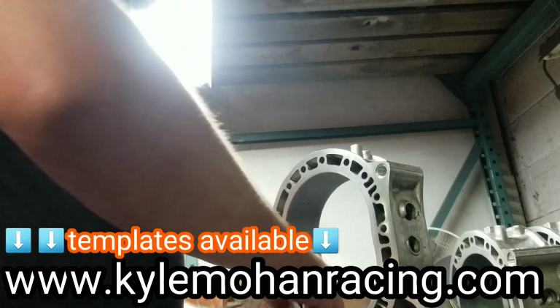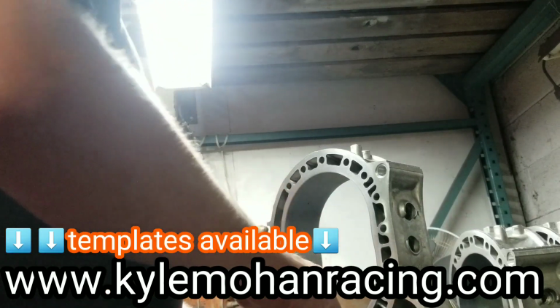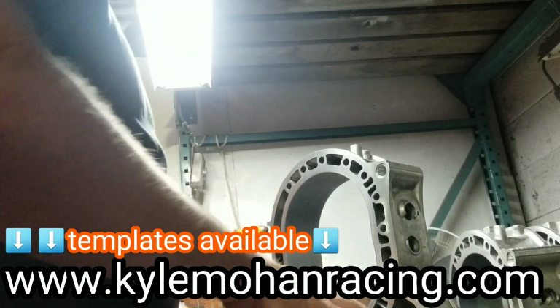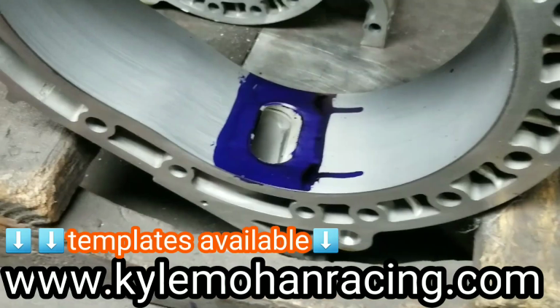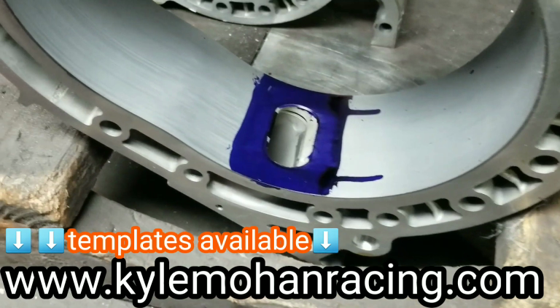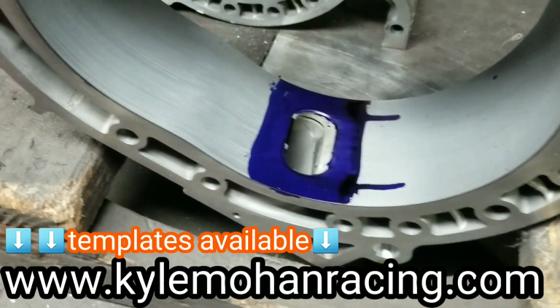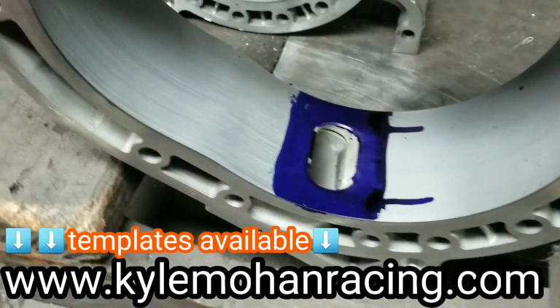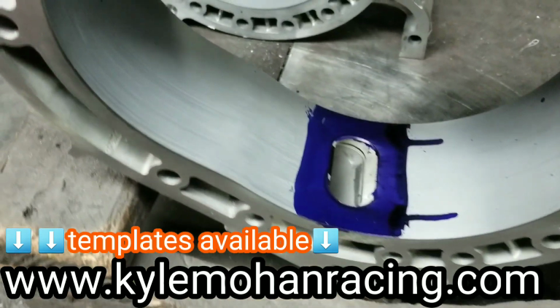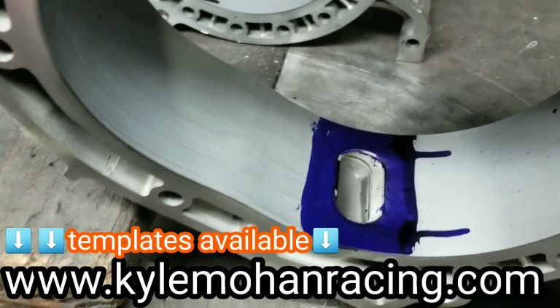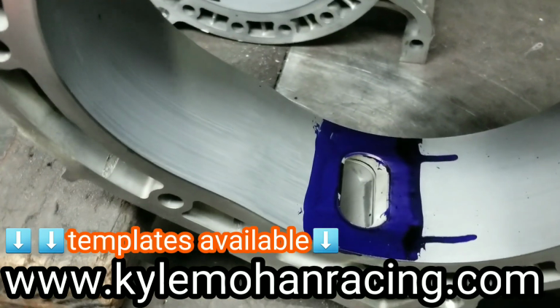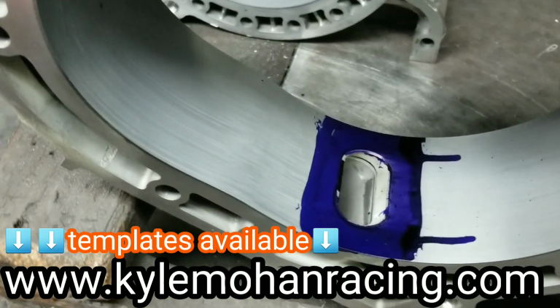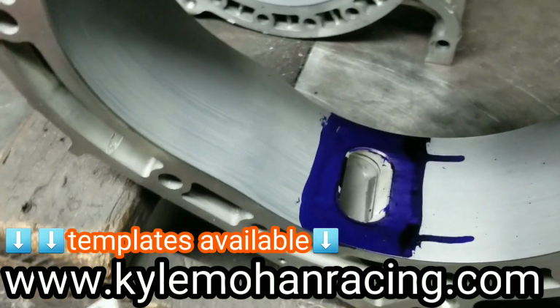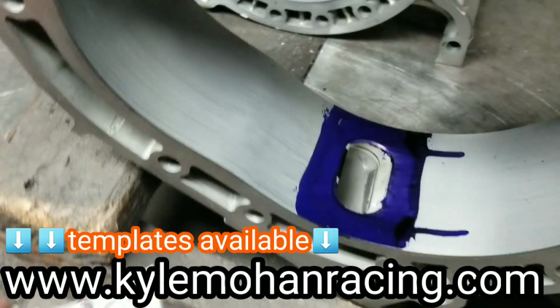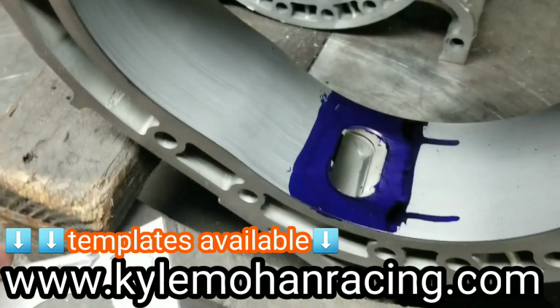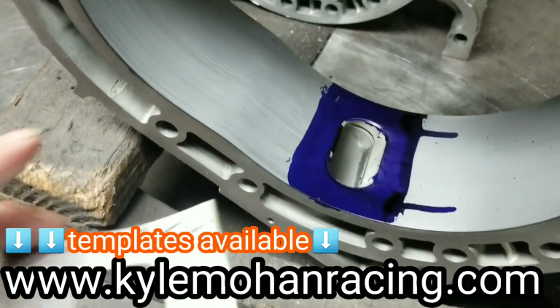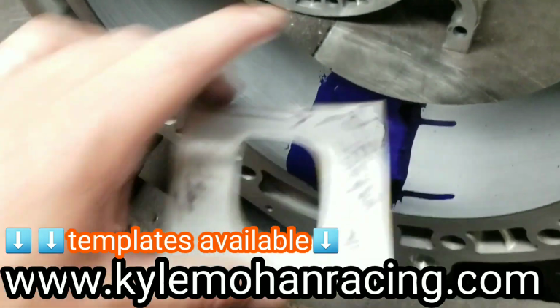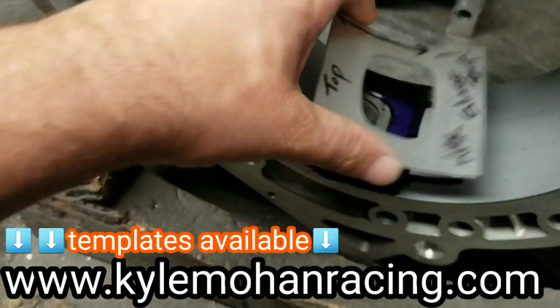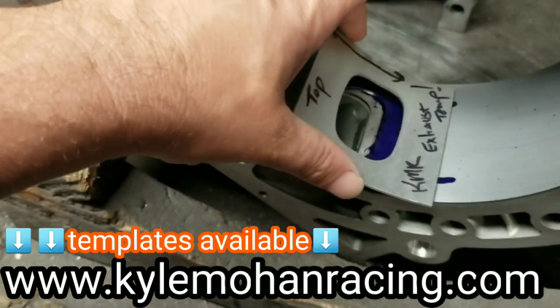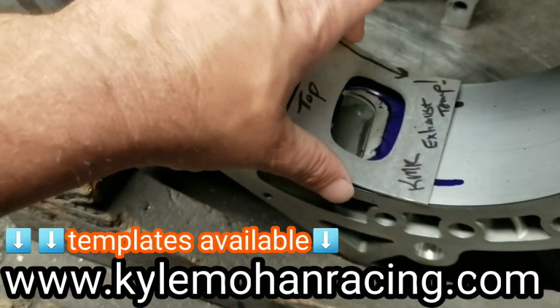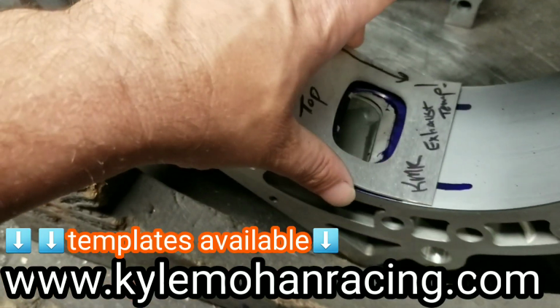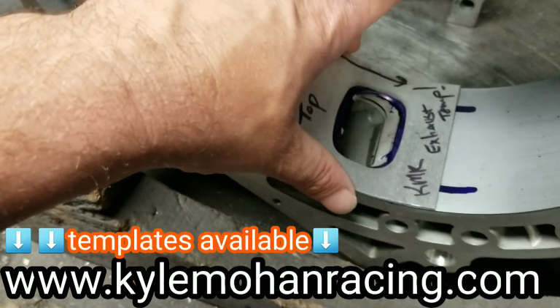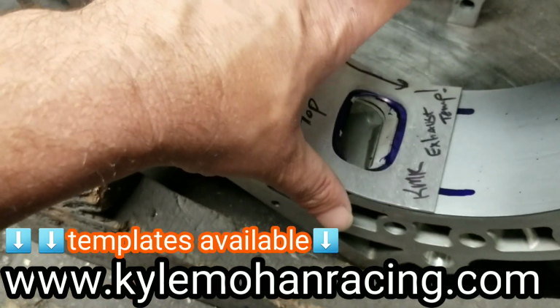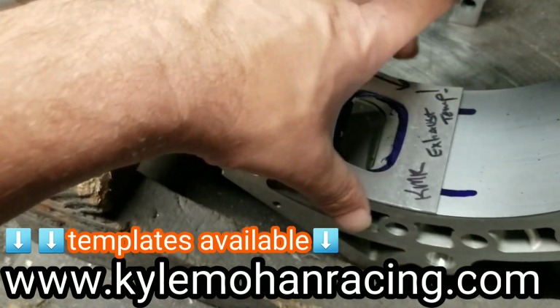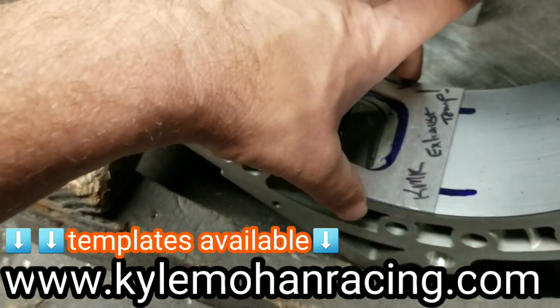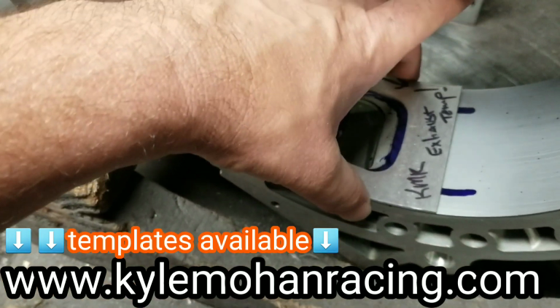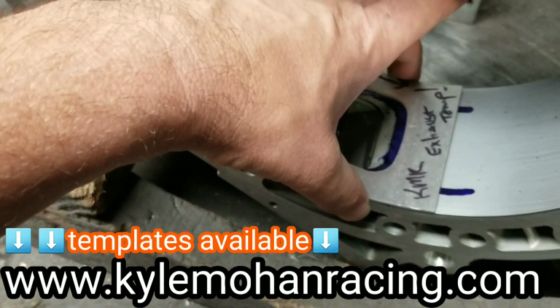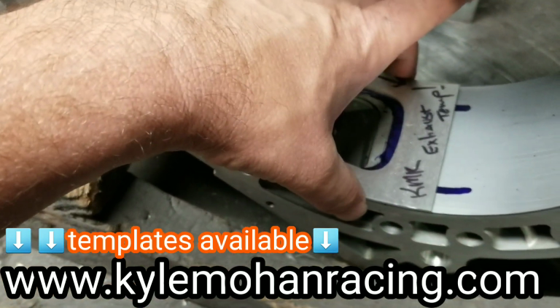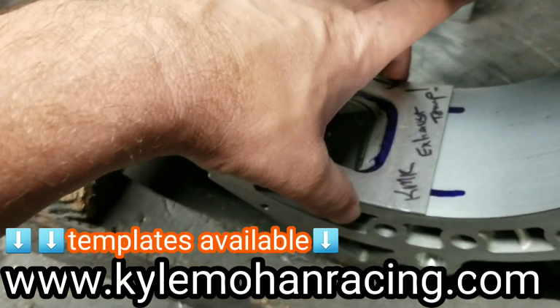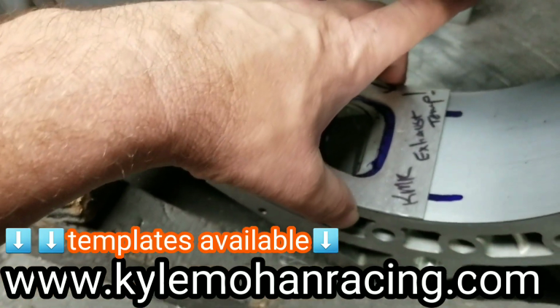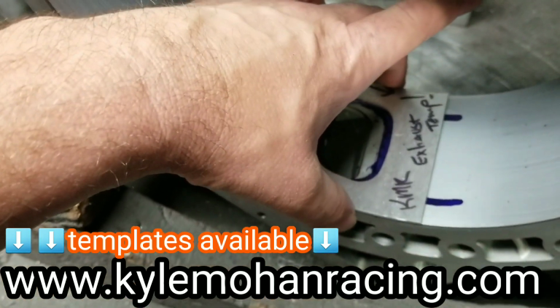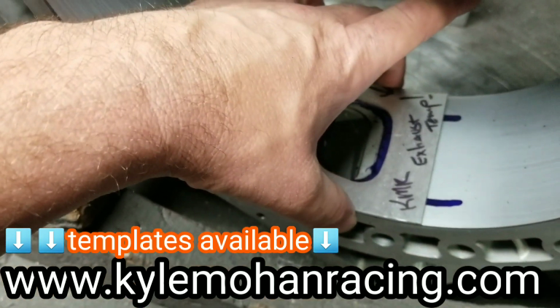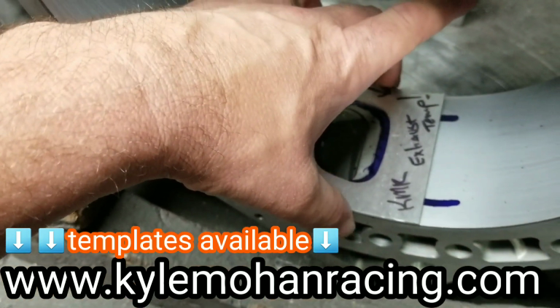So we've got our Dykem down. We can lay our exhaust template over.